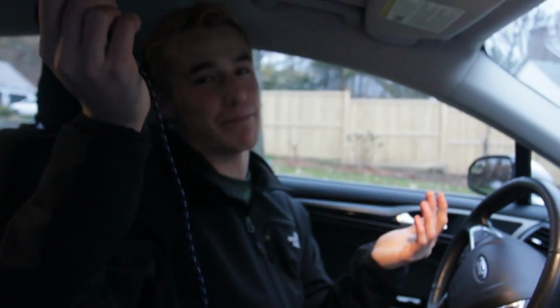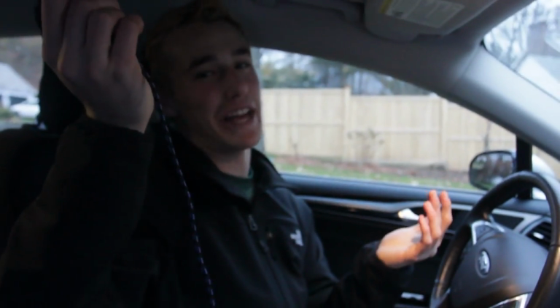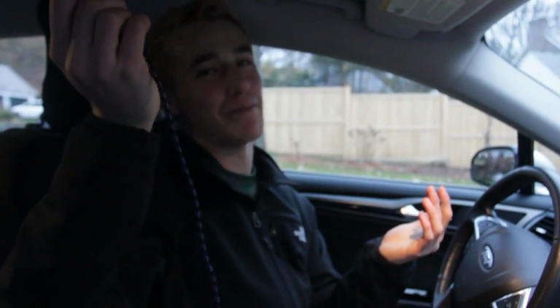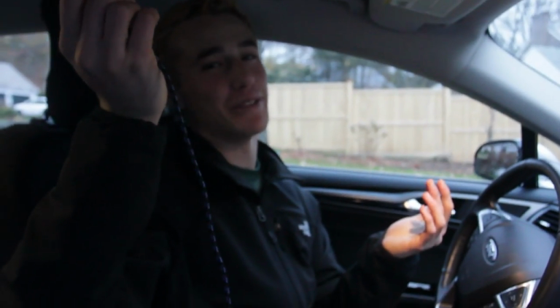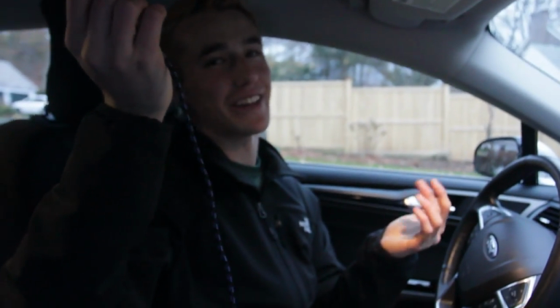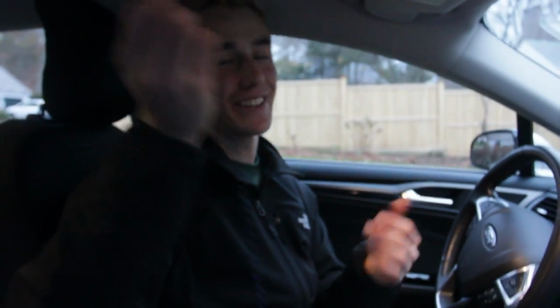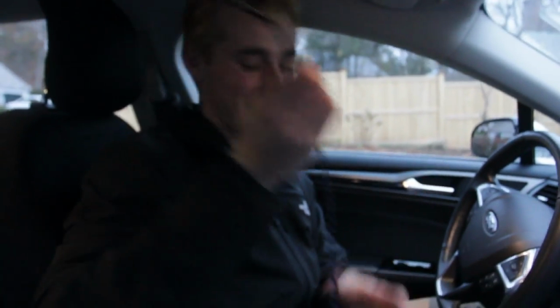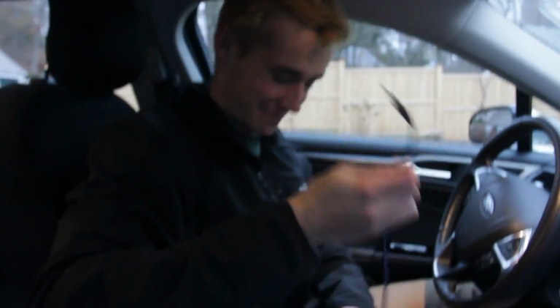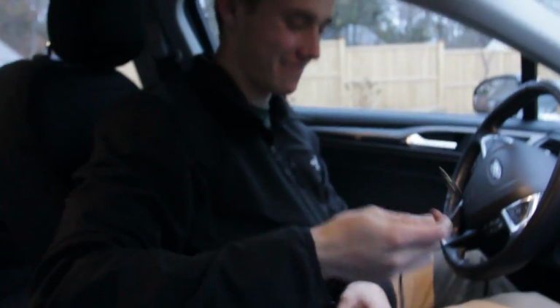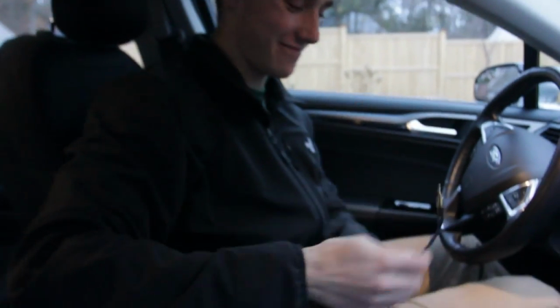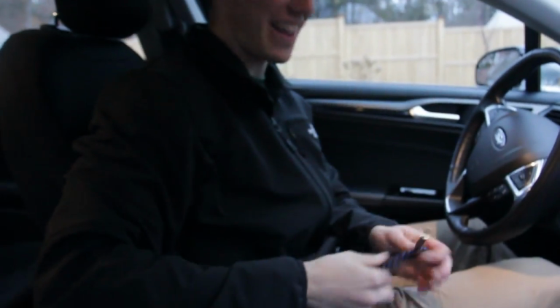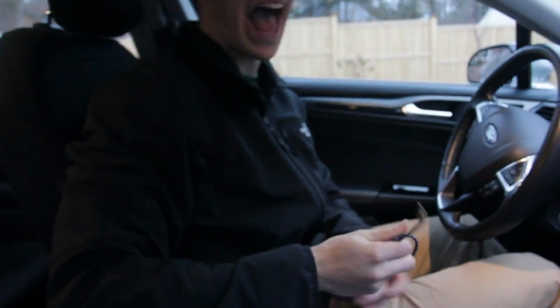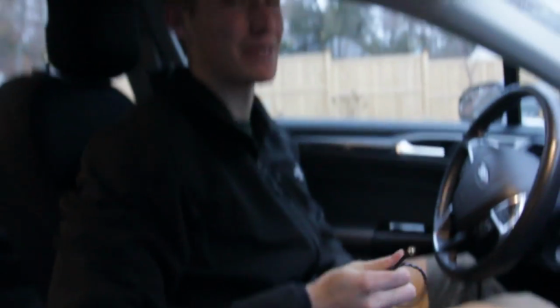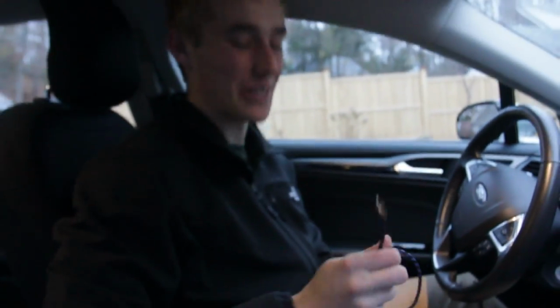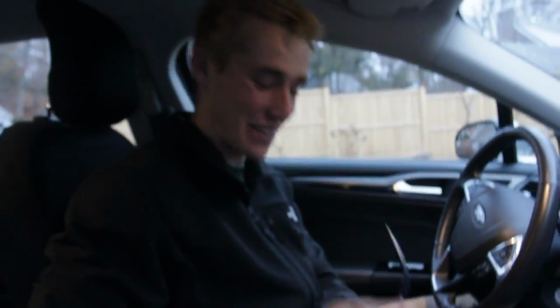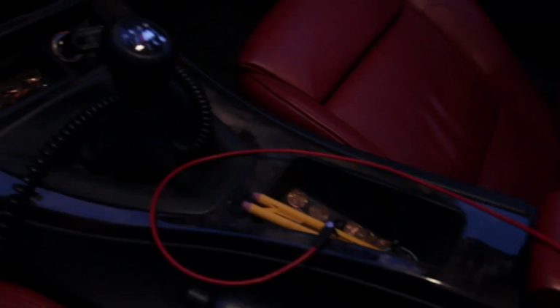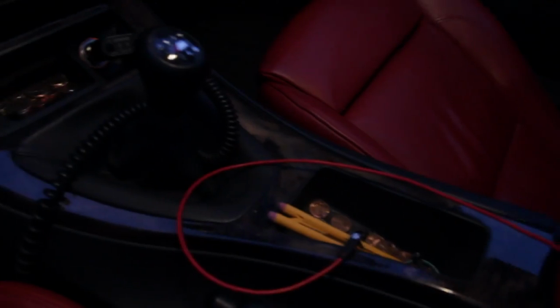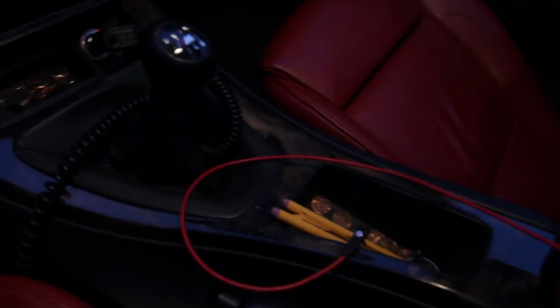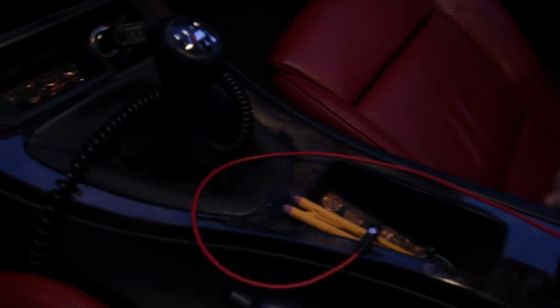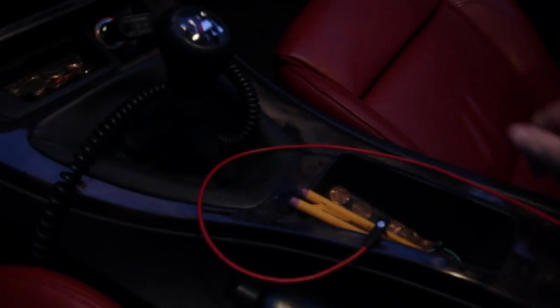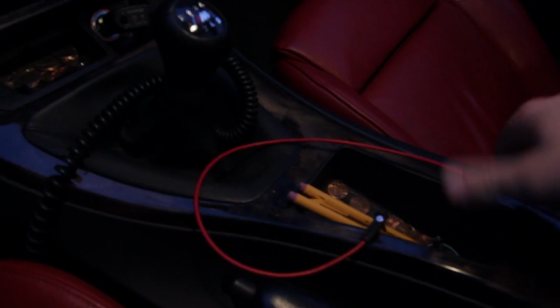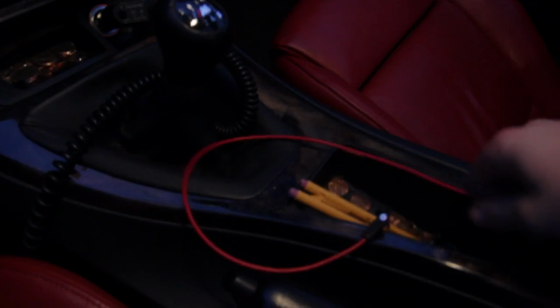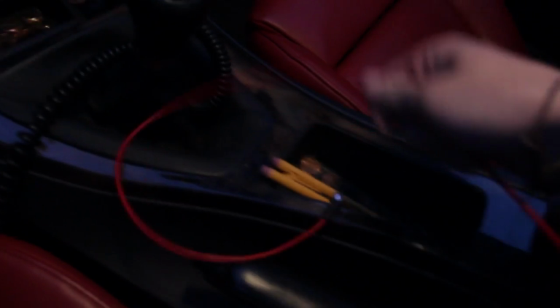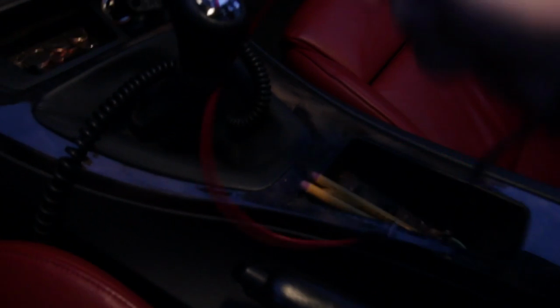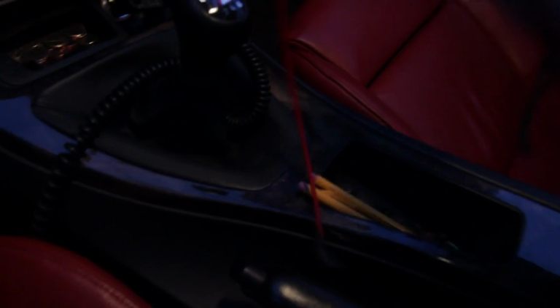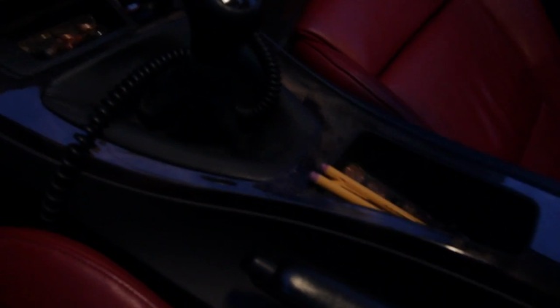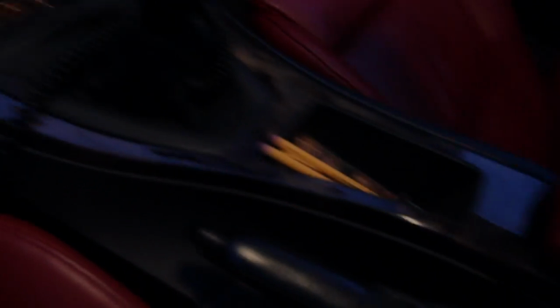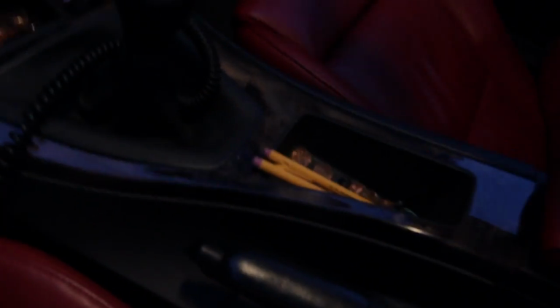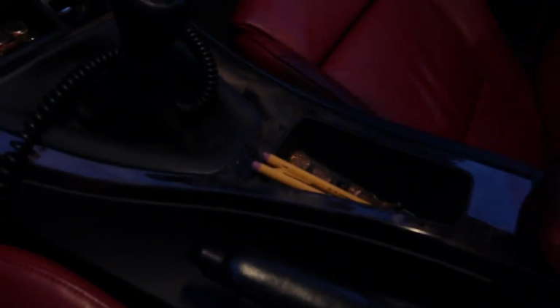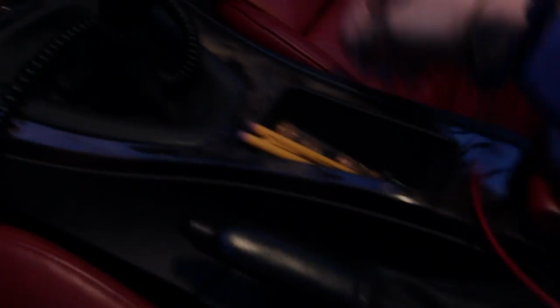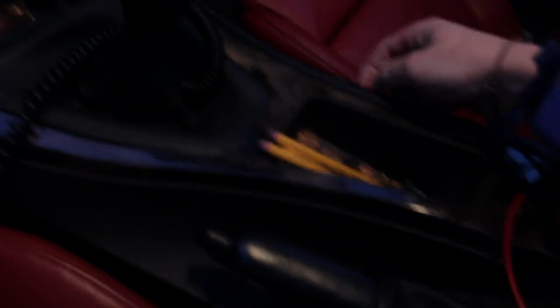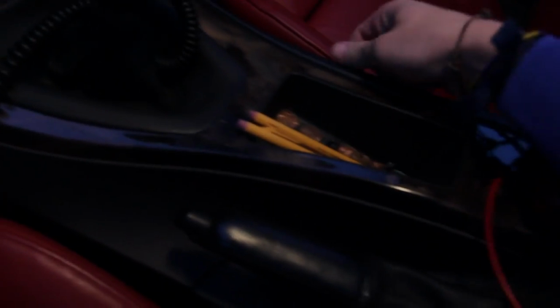Everybody can play their music. Everyone can play their music. As Brad said, the aux cord is definitely the most important.